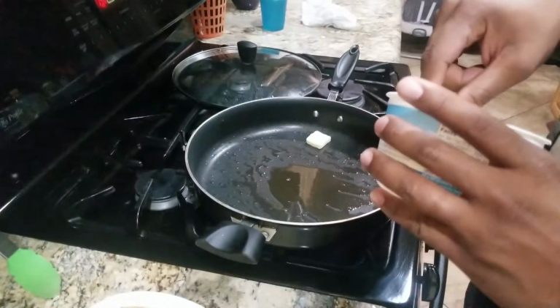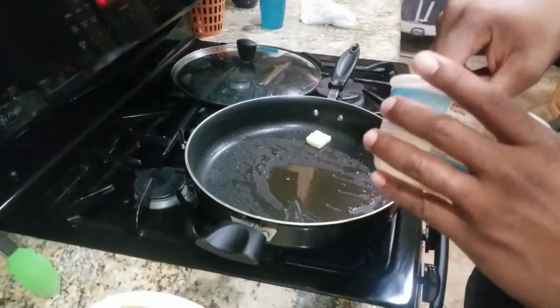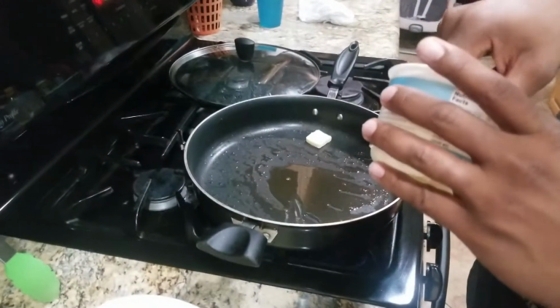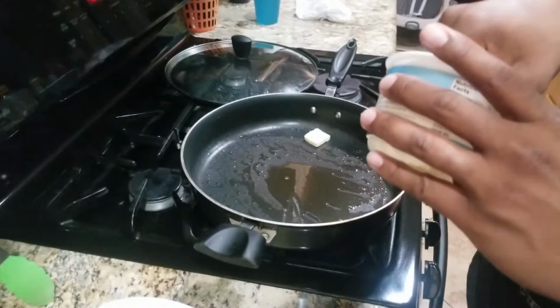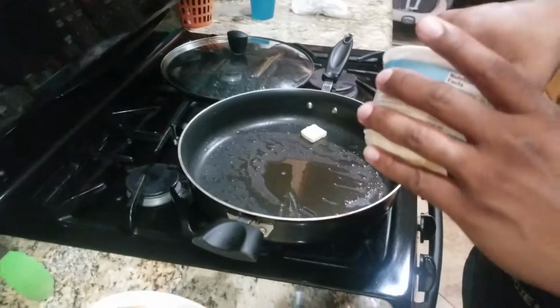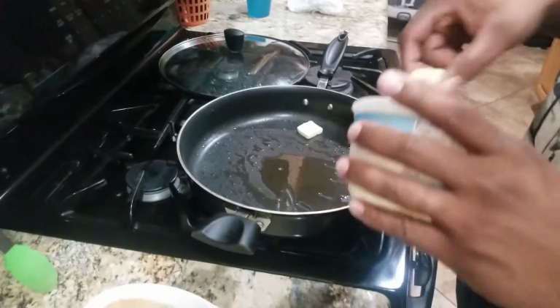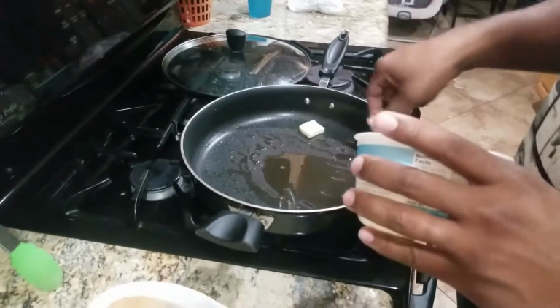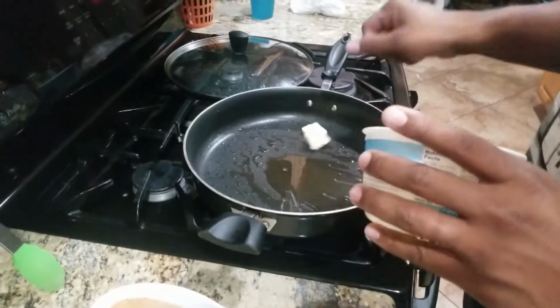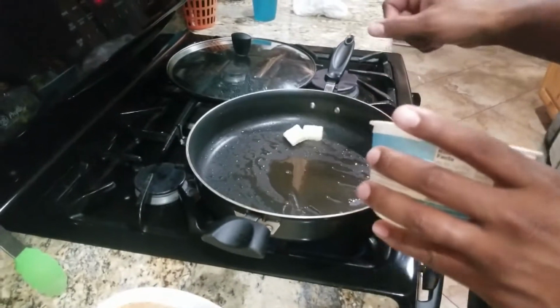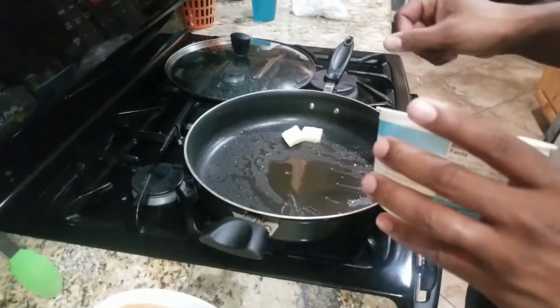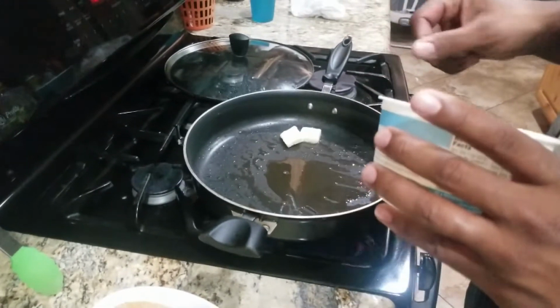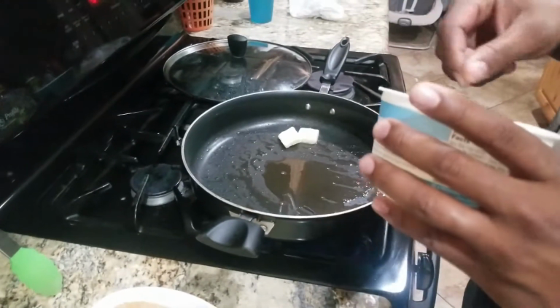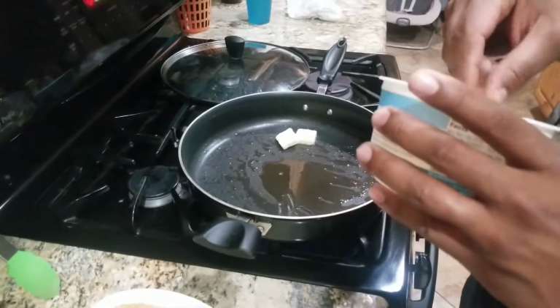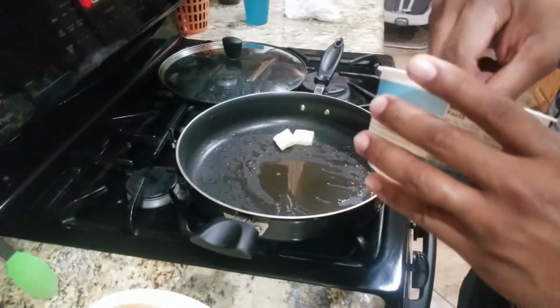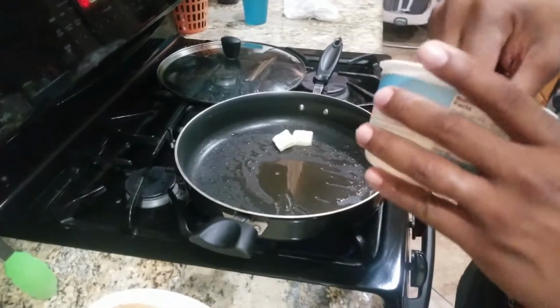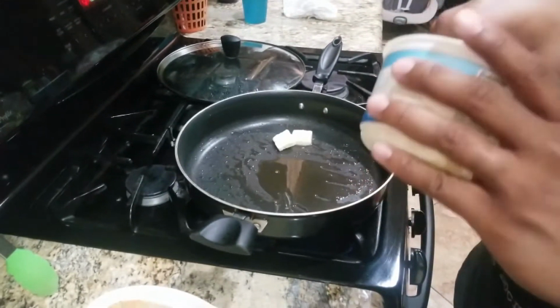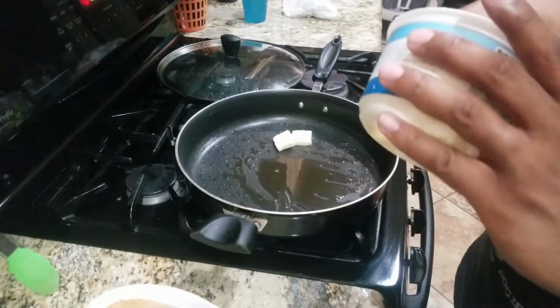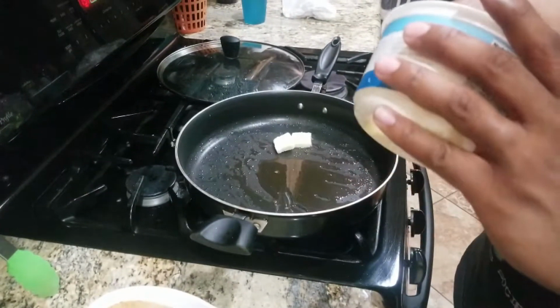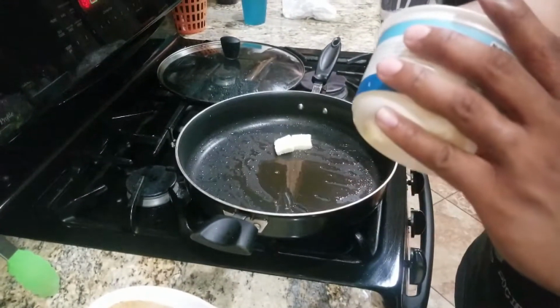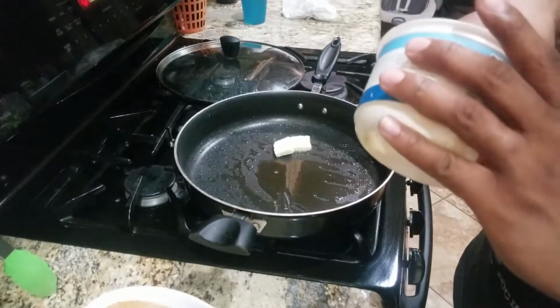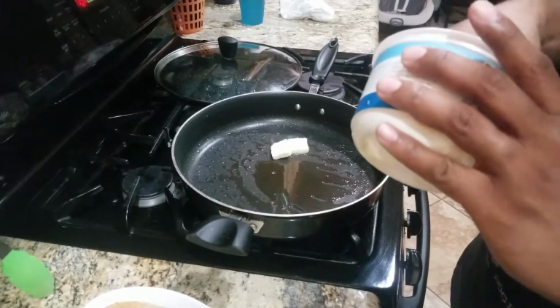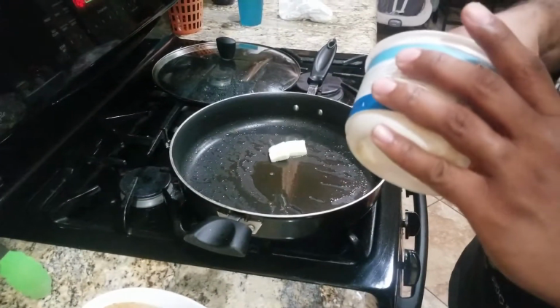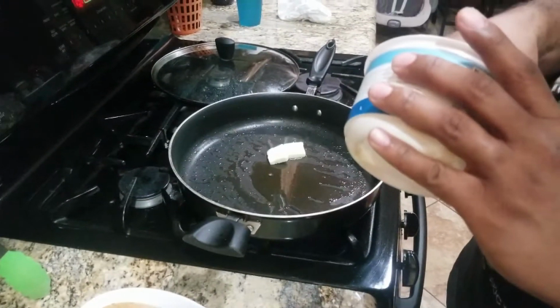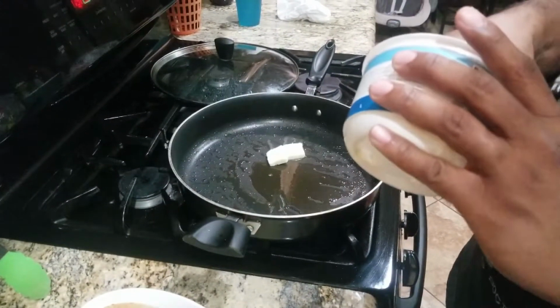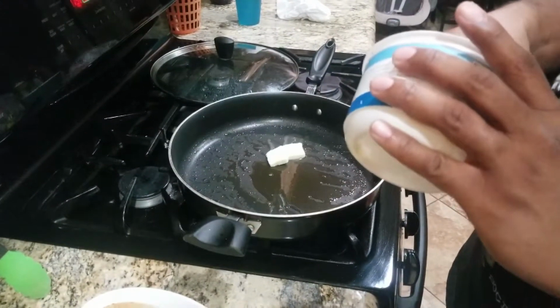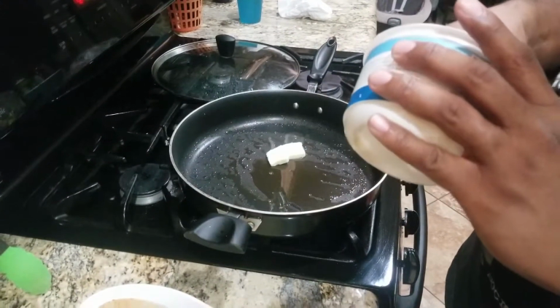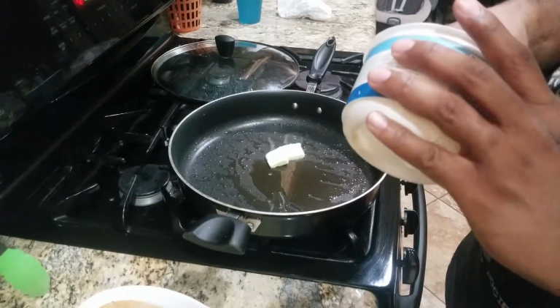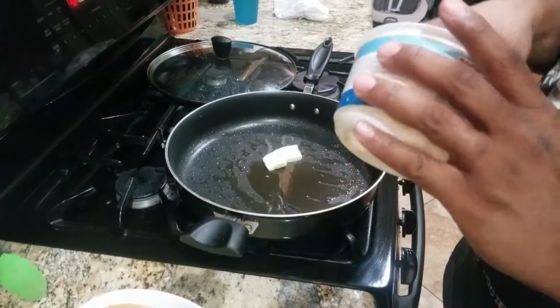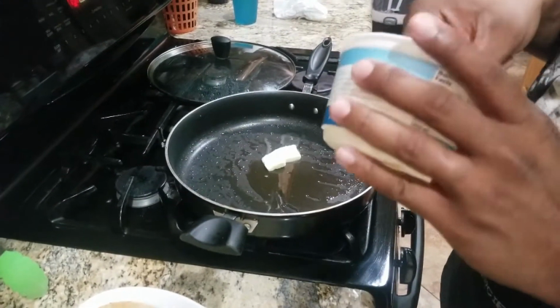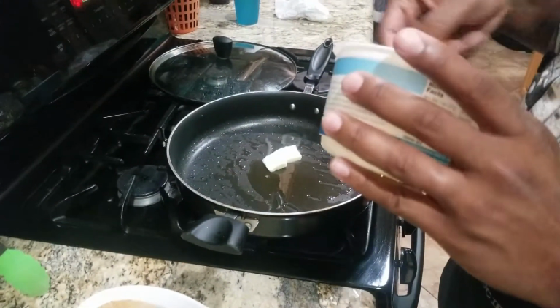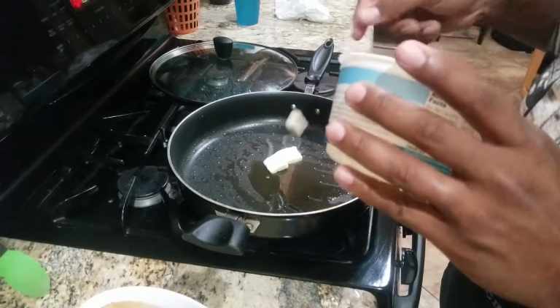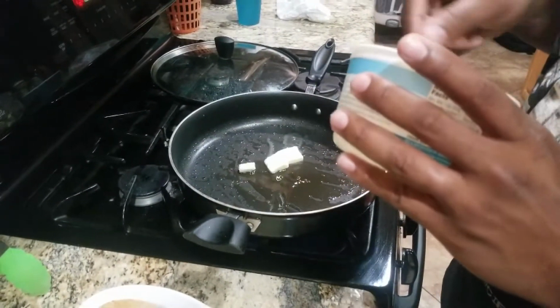I'm gonna put a couple of pats of butter in the pan.